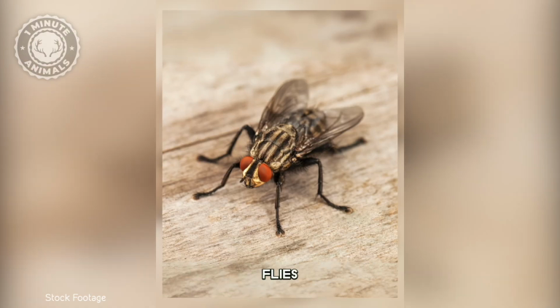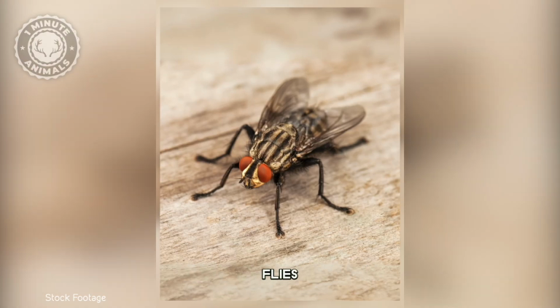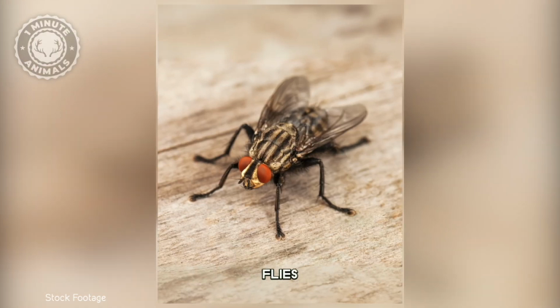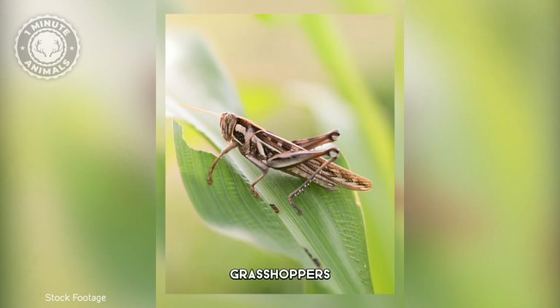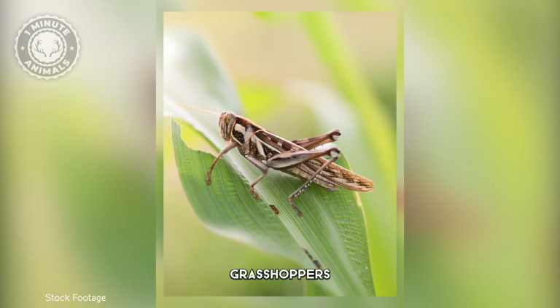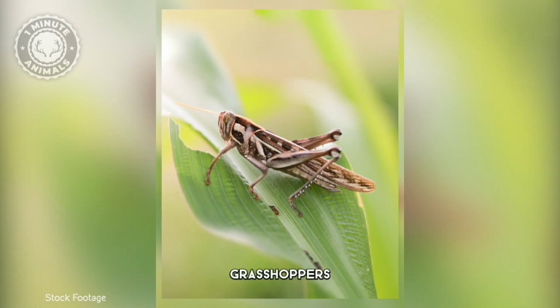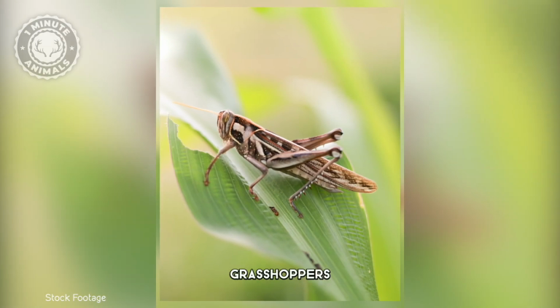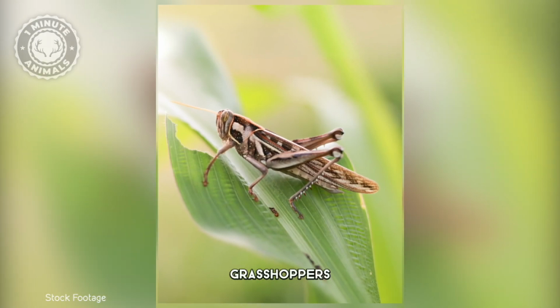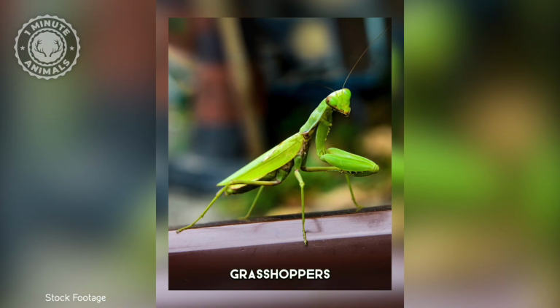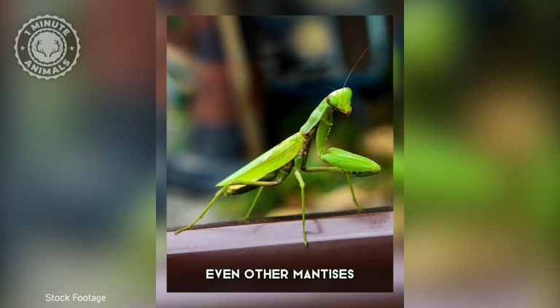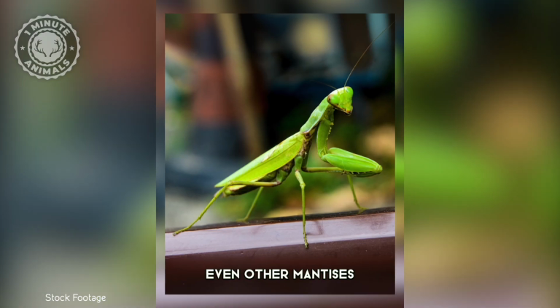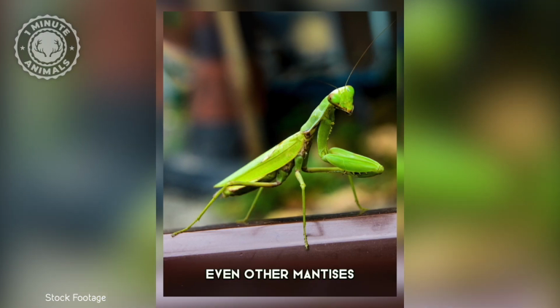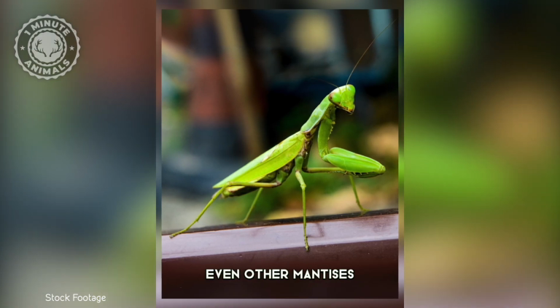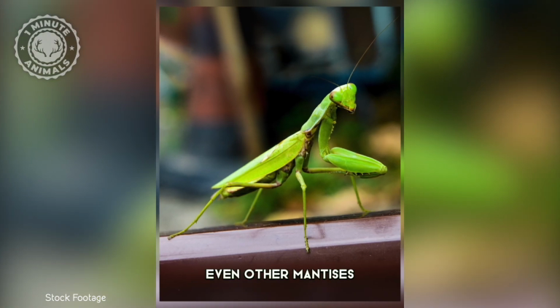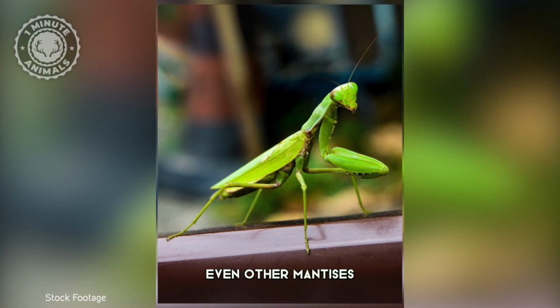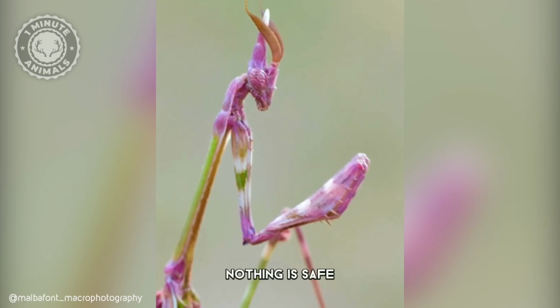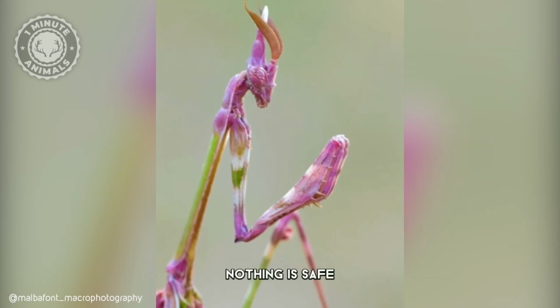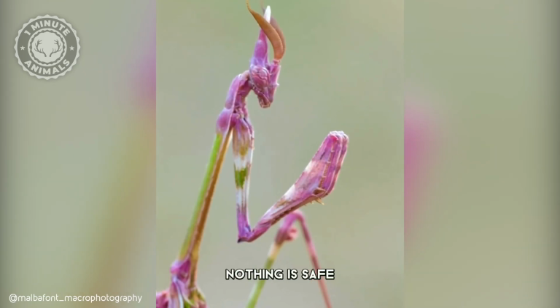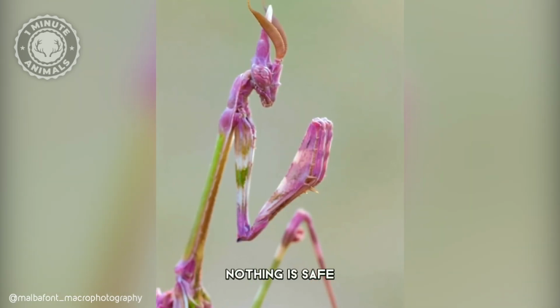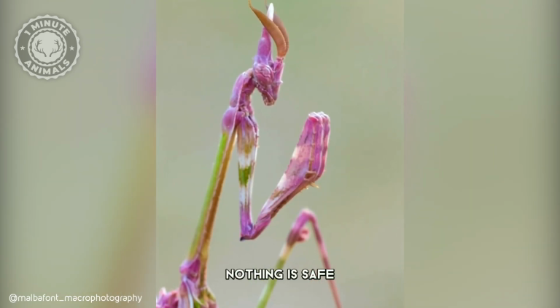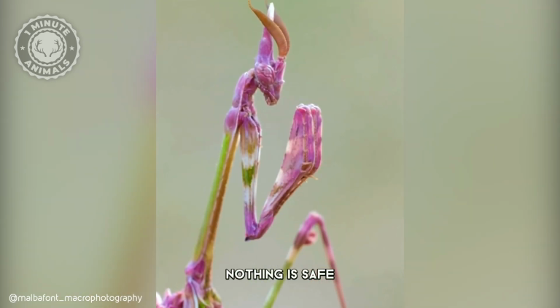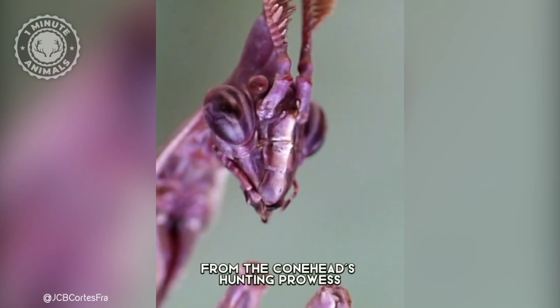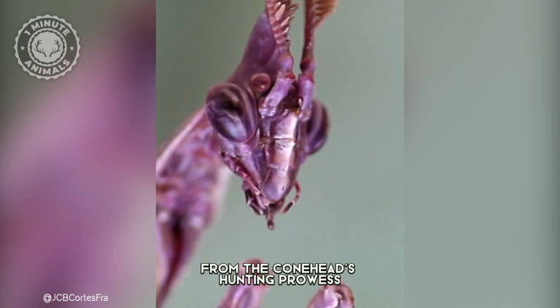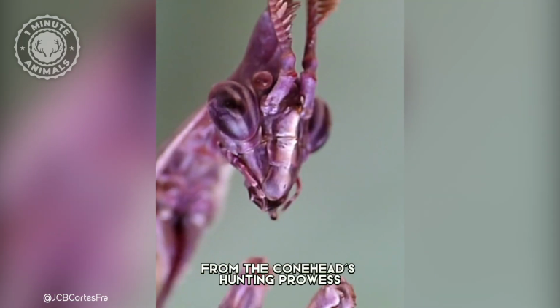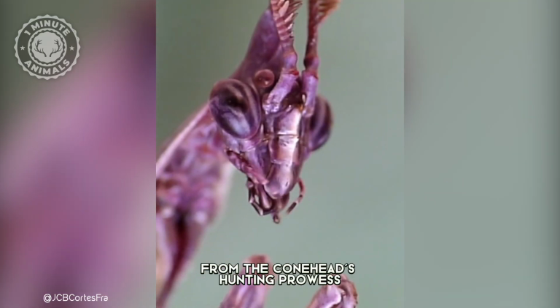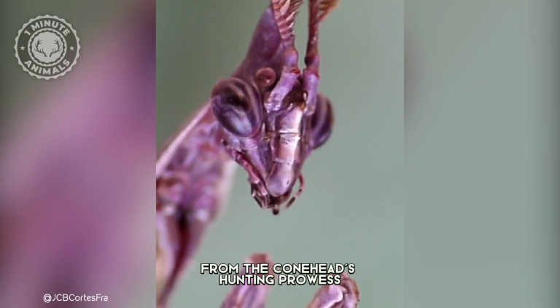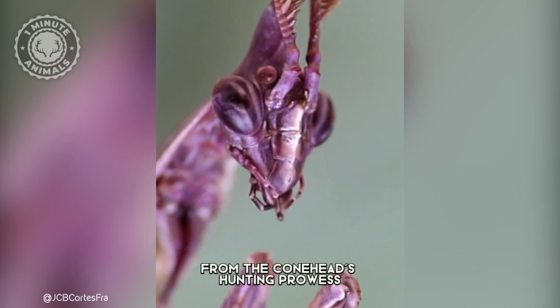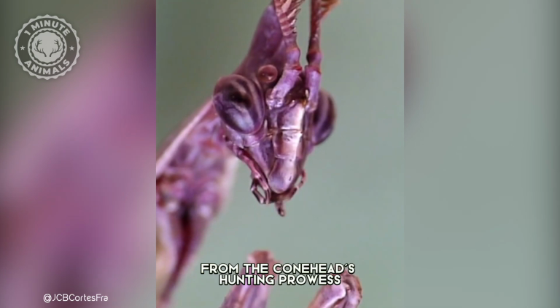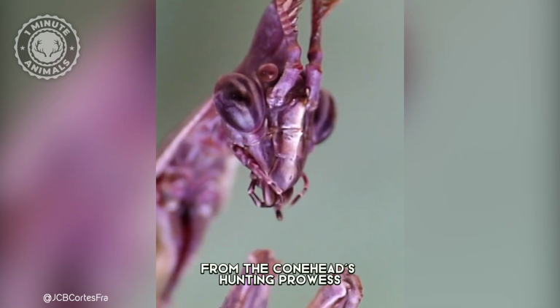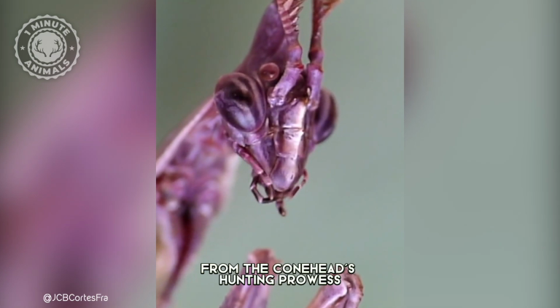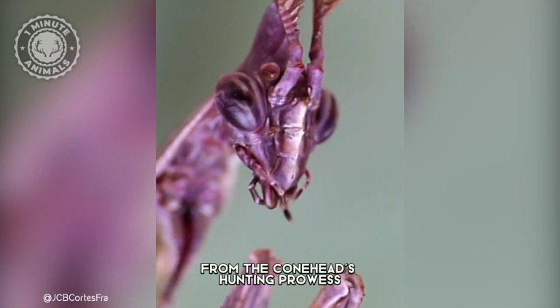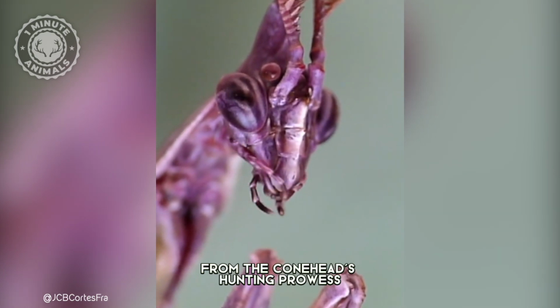Flies, grasshoppers, even other mantises — nothing is safe from the Conehead's hunting prowess.